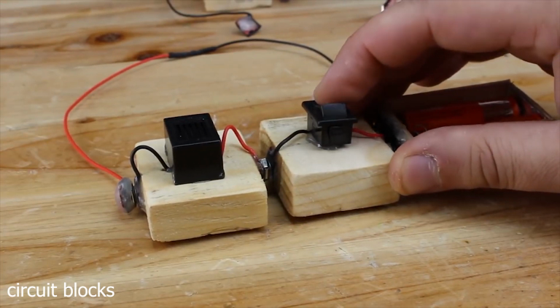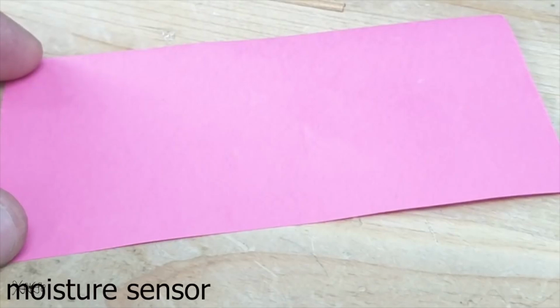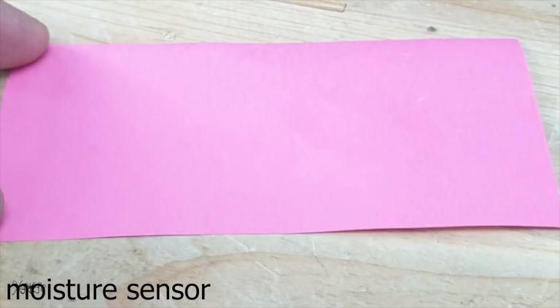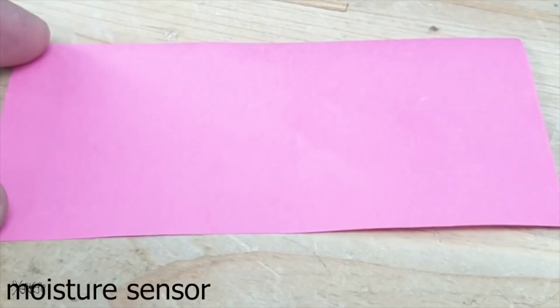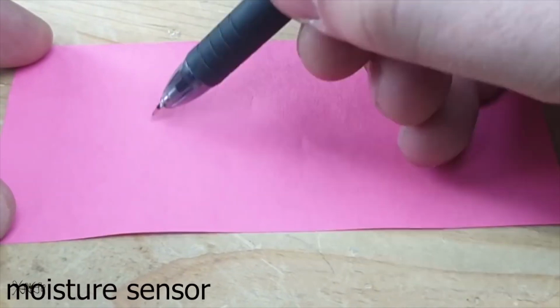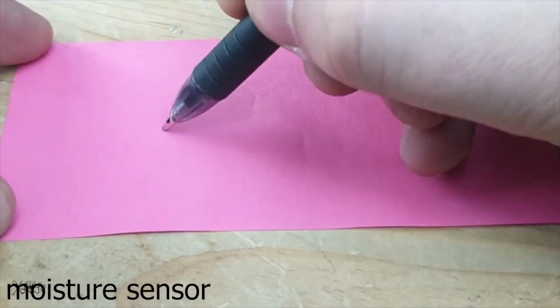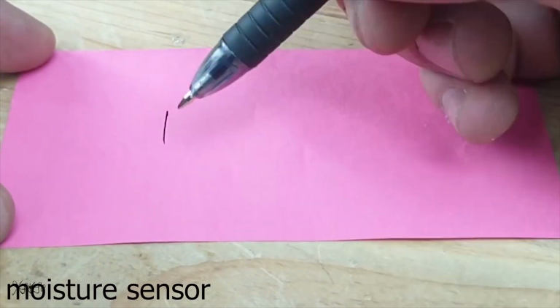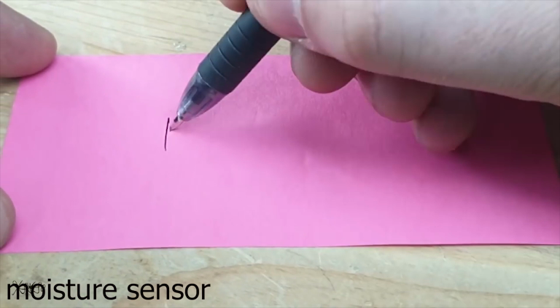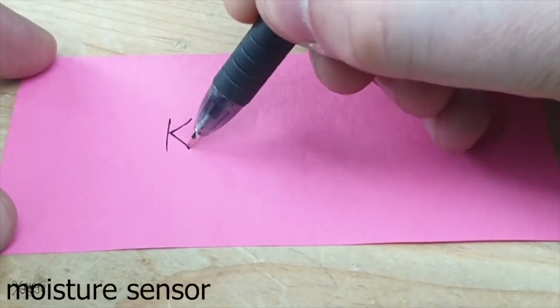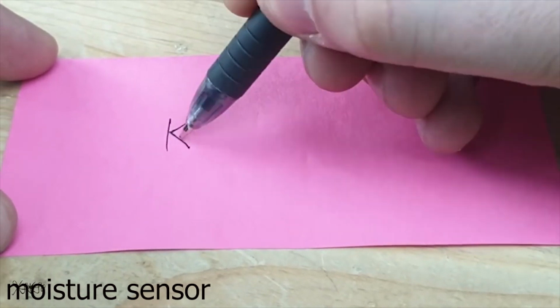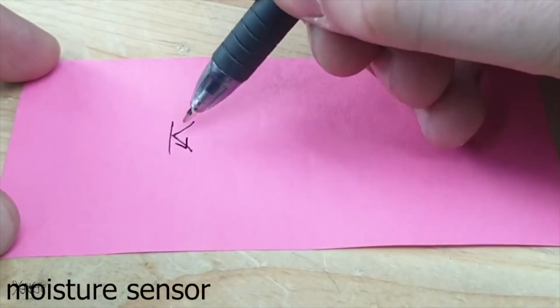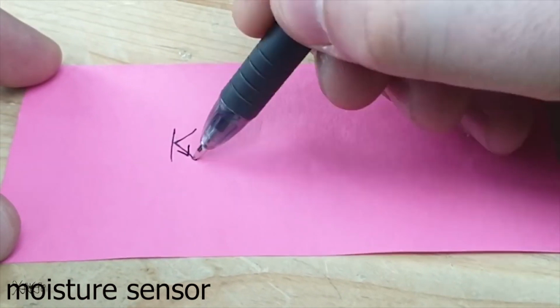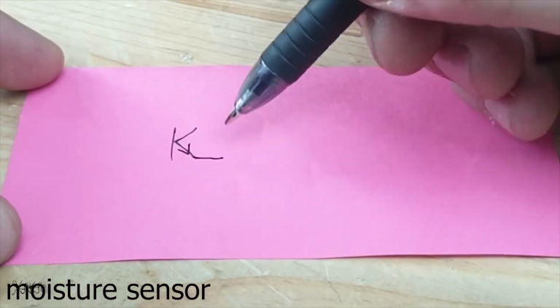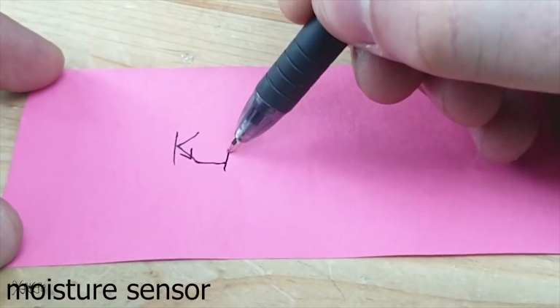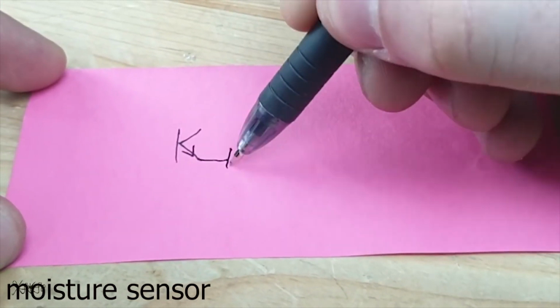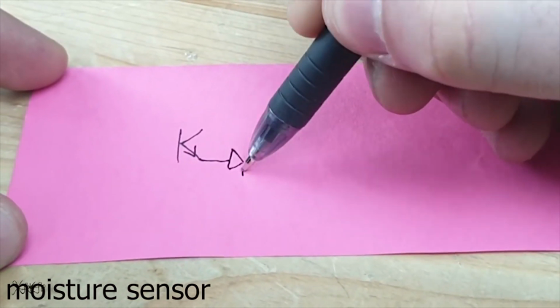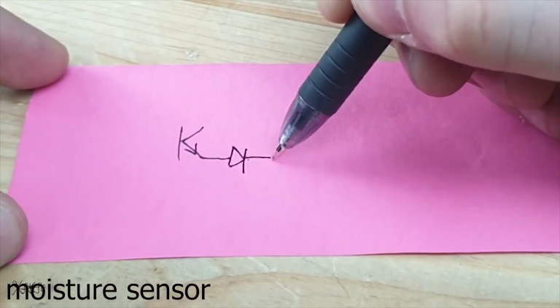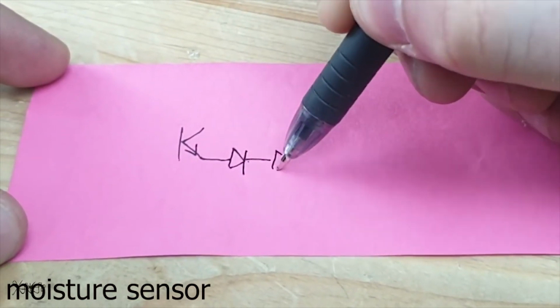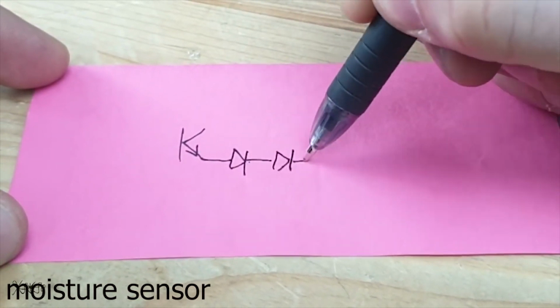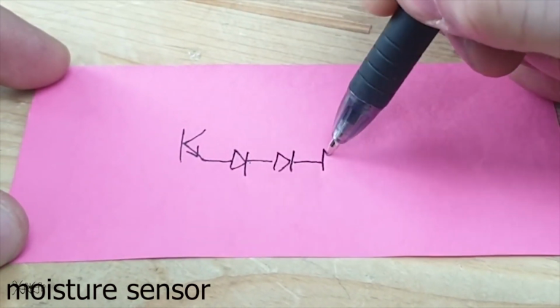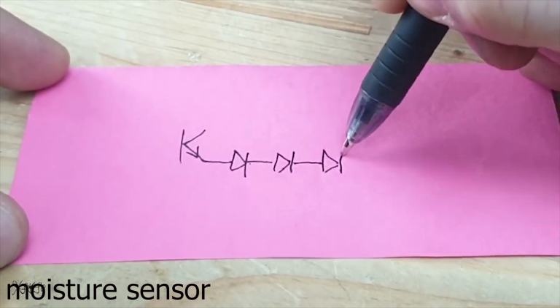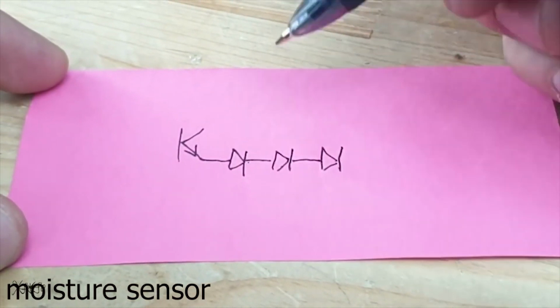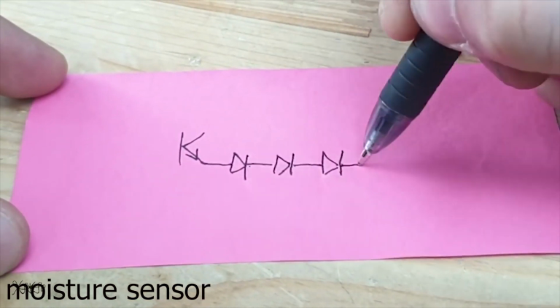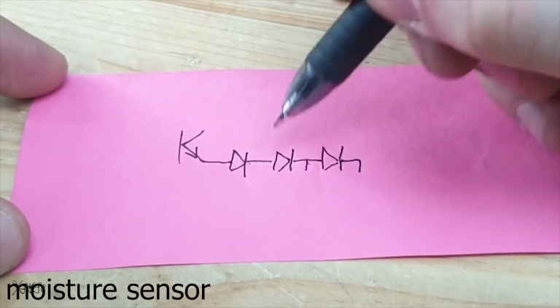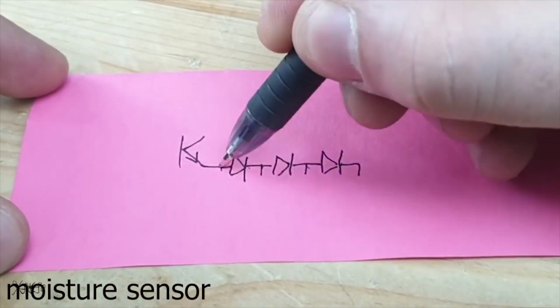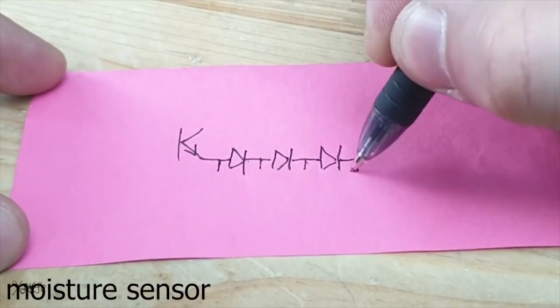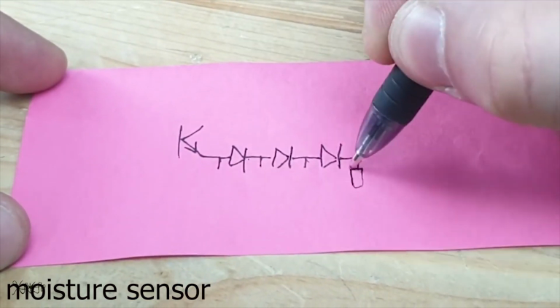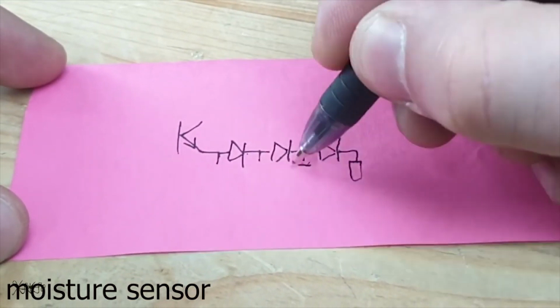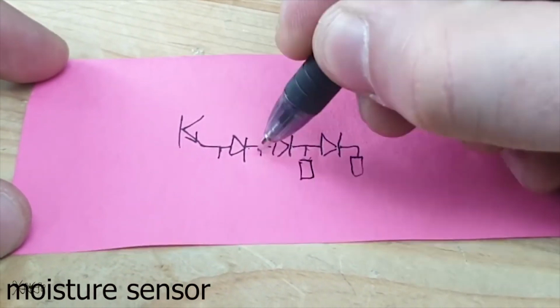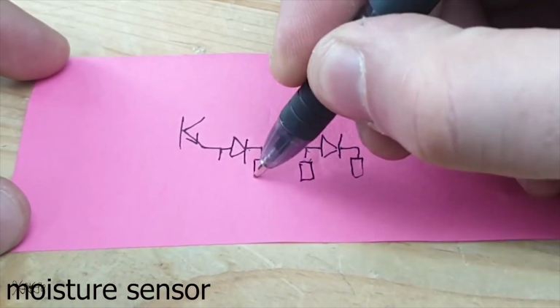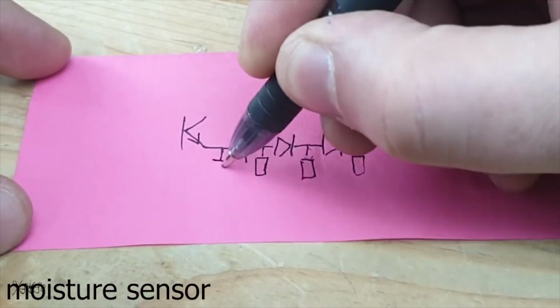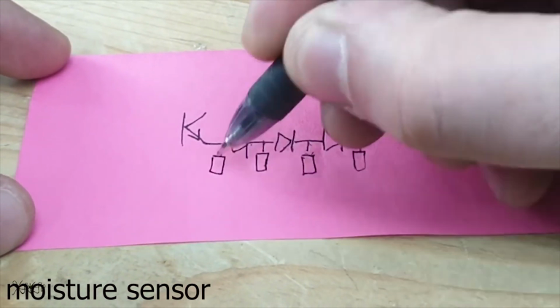Now back to the project and let's build this soil sensor for indicating wet or dry soil.